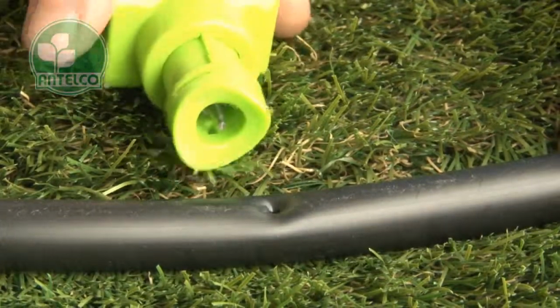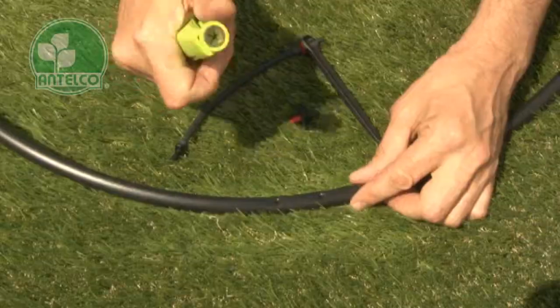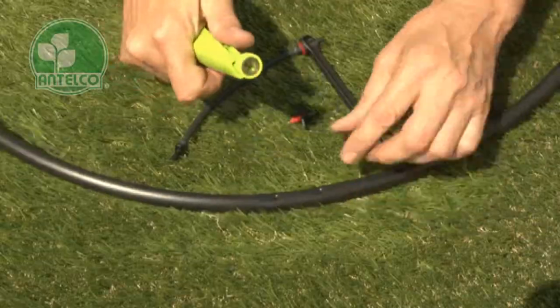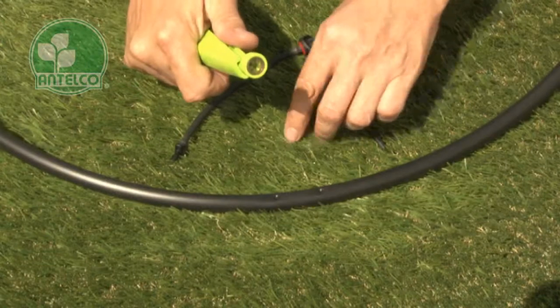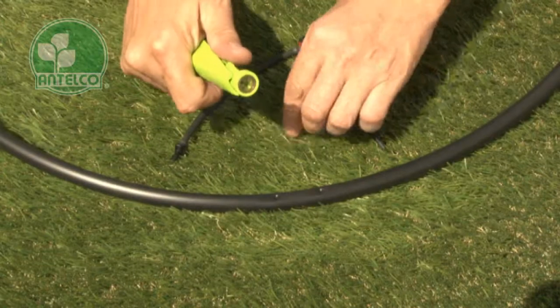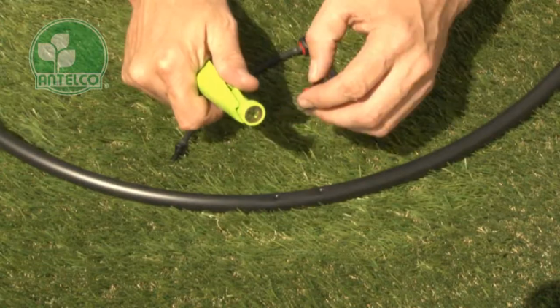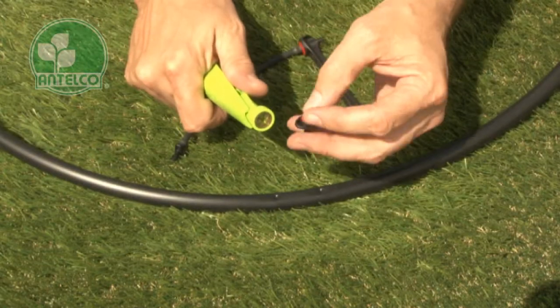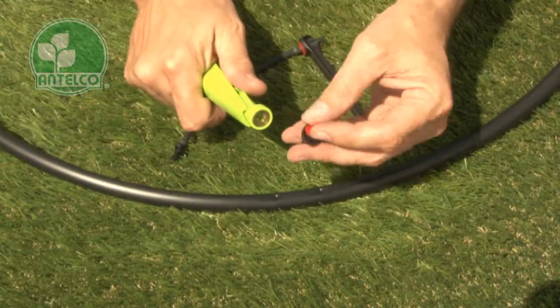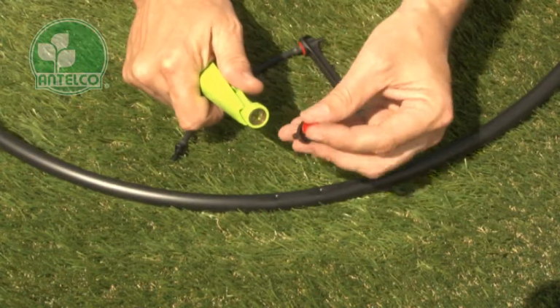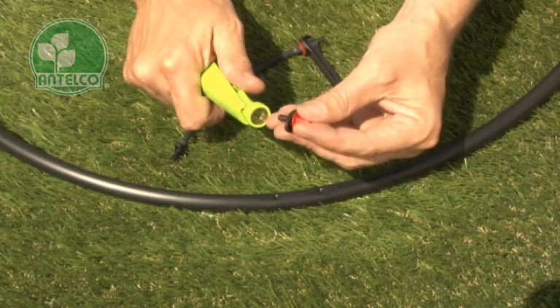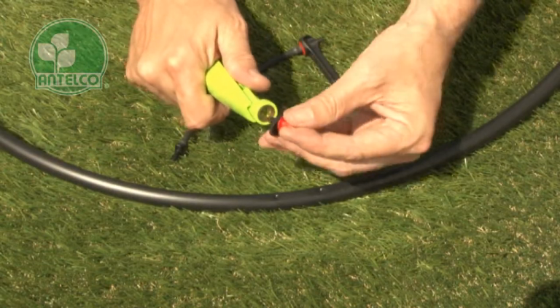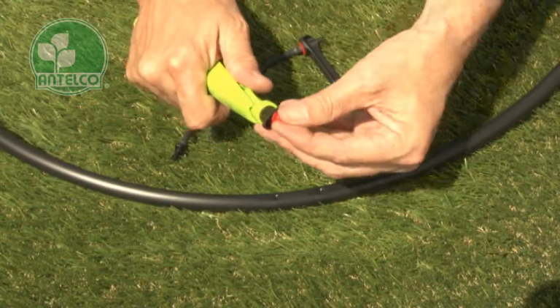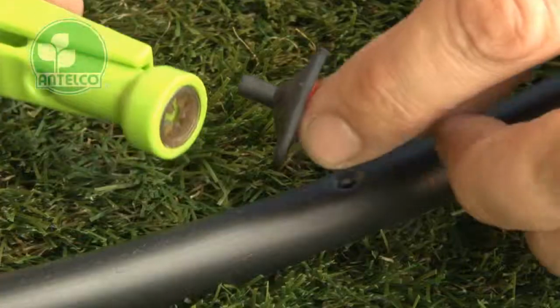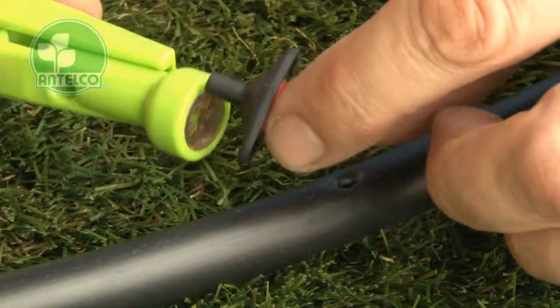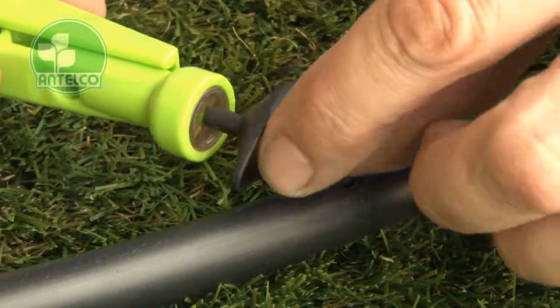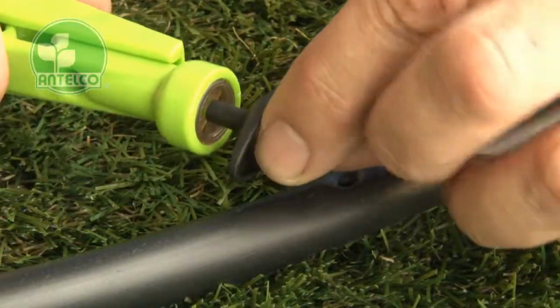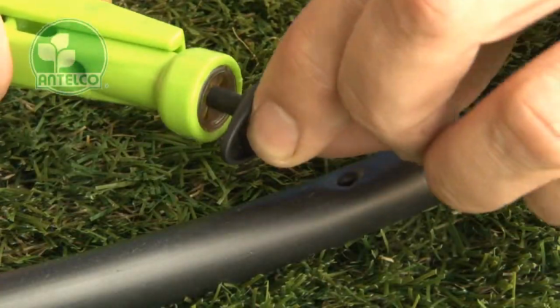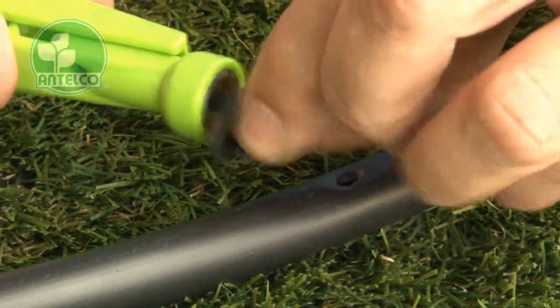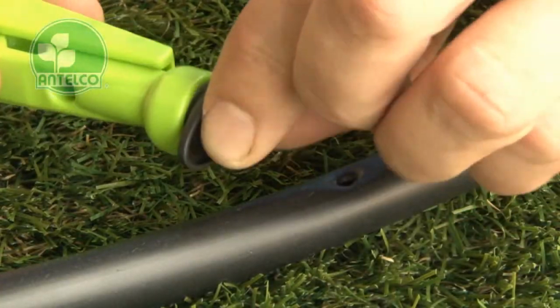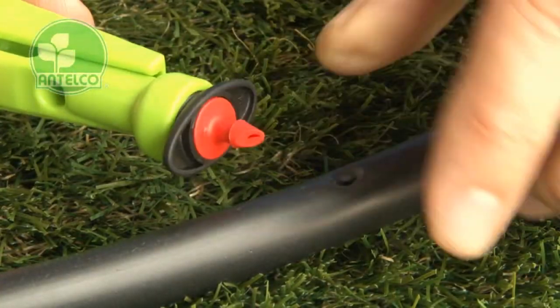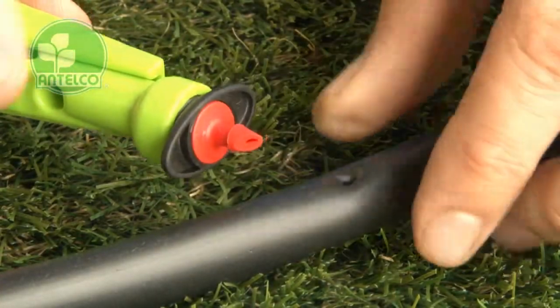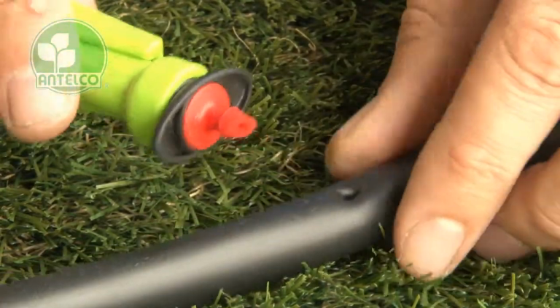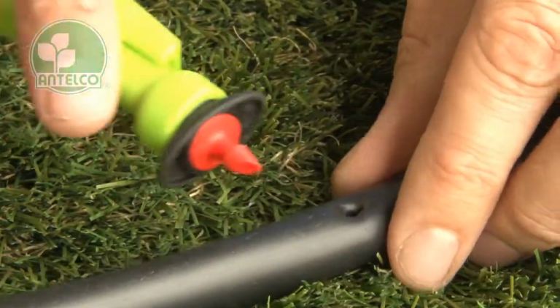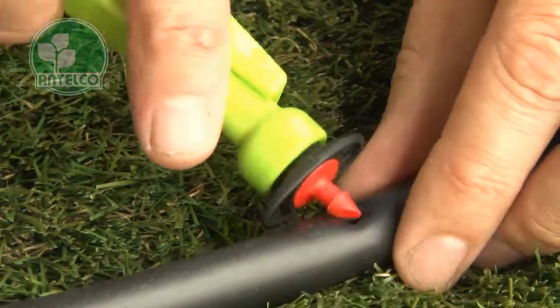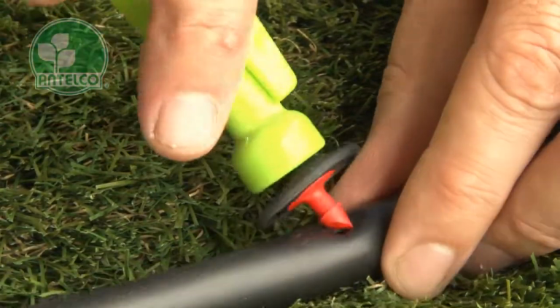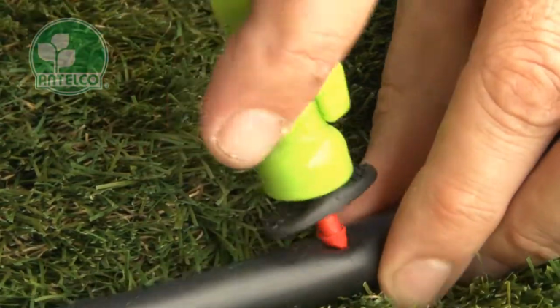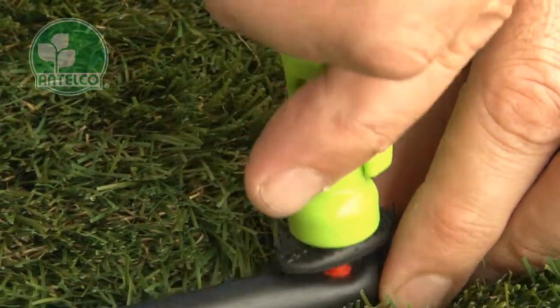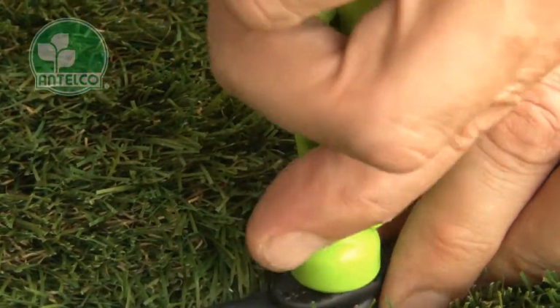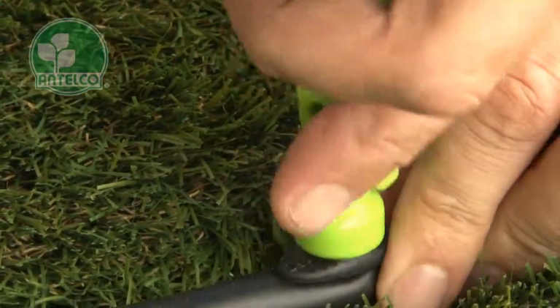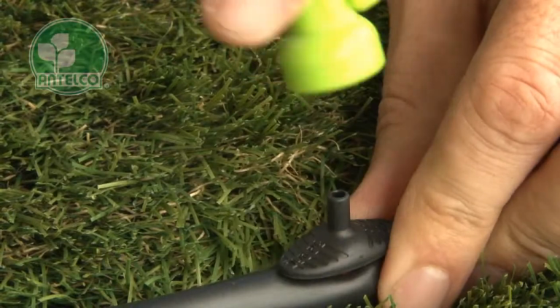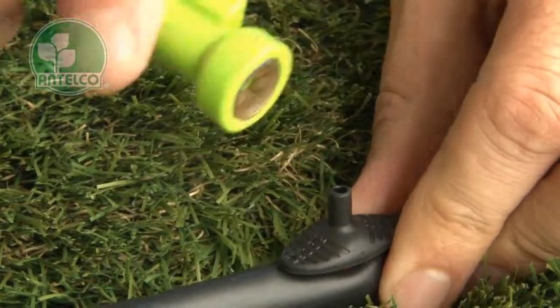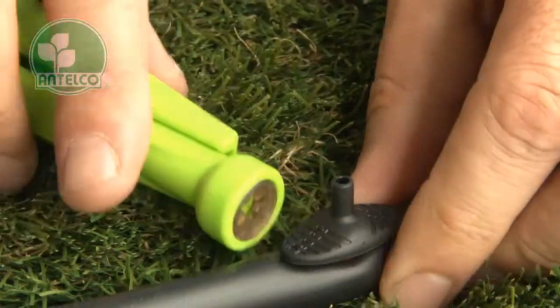To install emitters, insert the emitter spout into the clip at the end of the handle, then push the emitter barb into the hole.